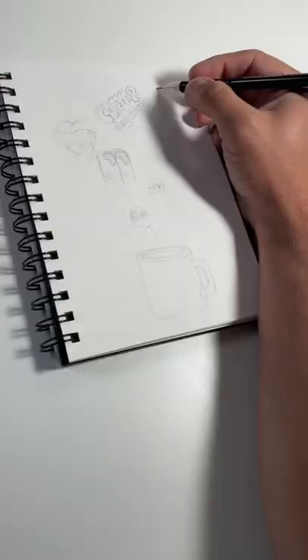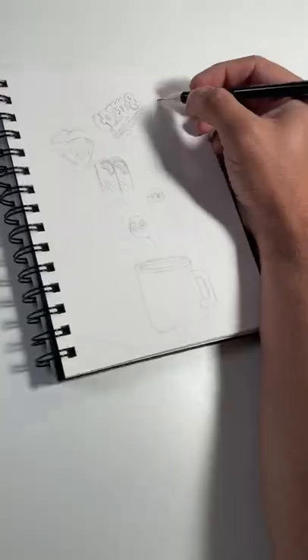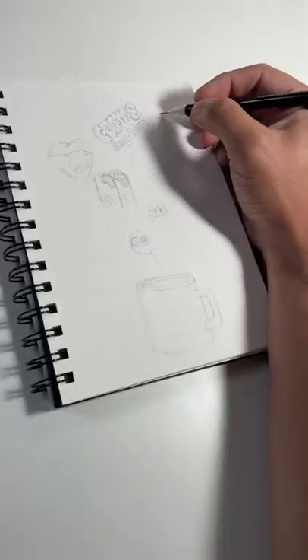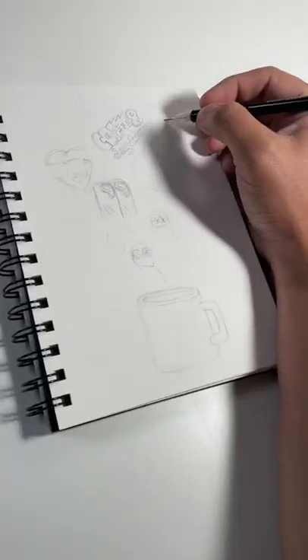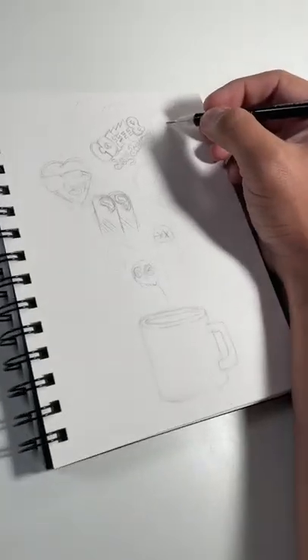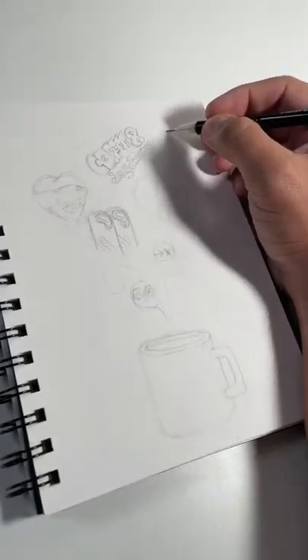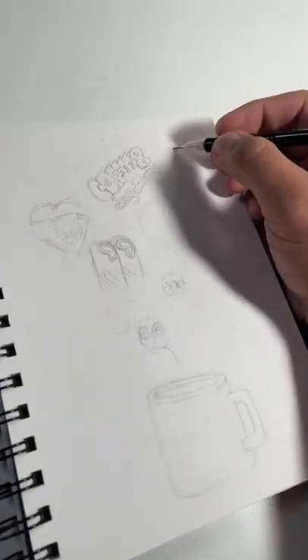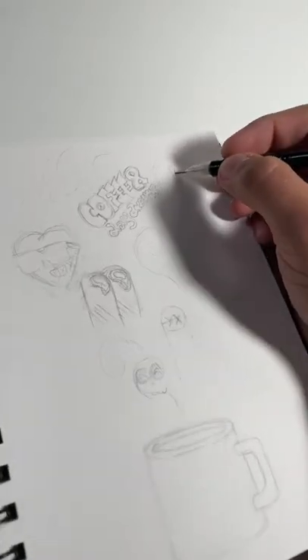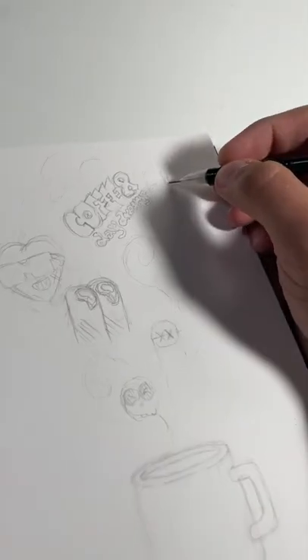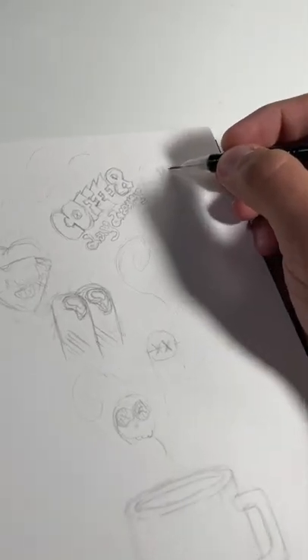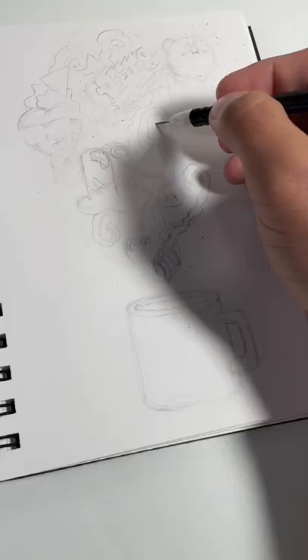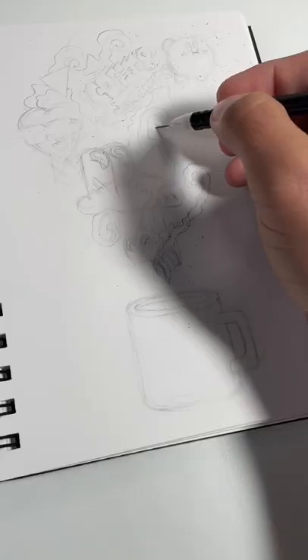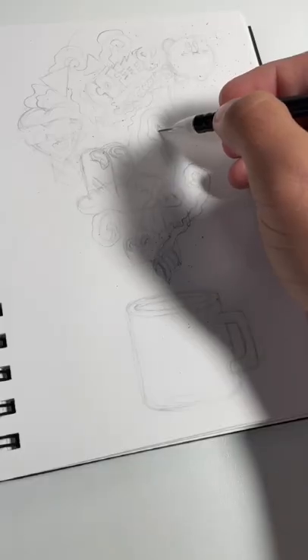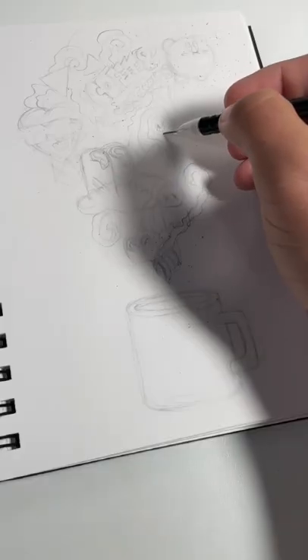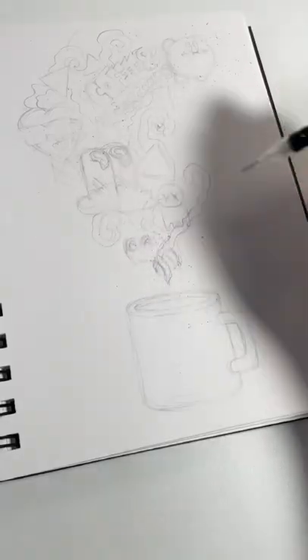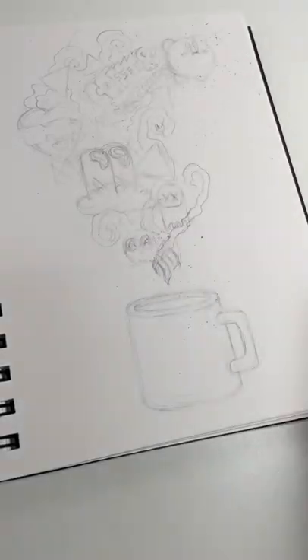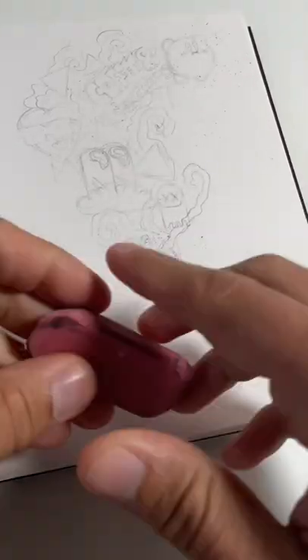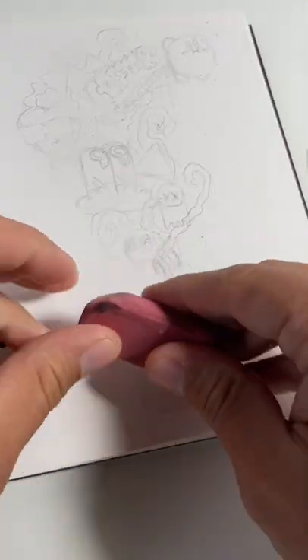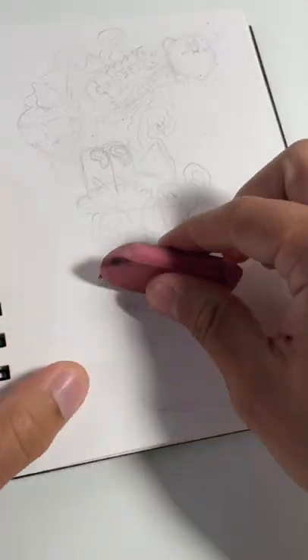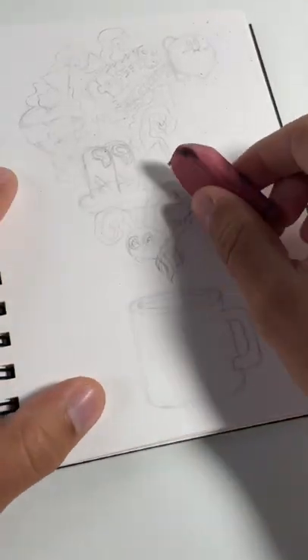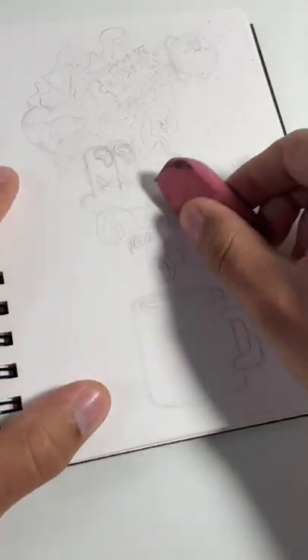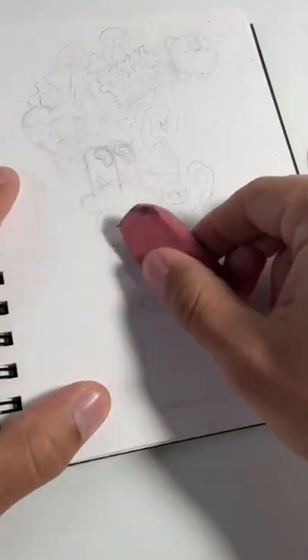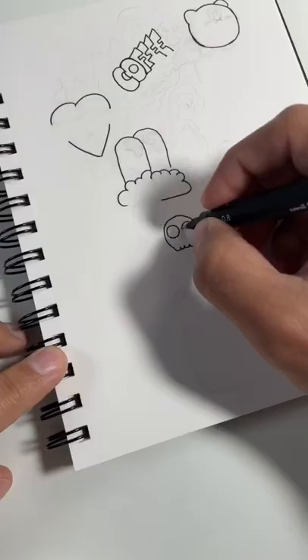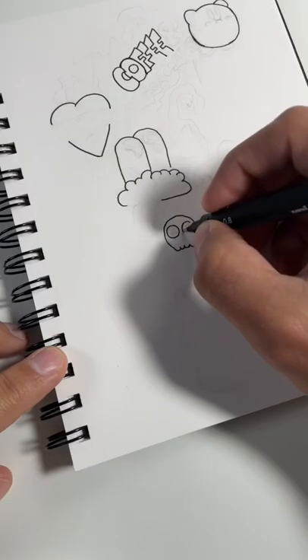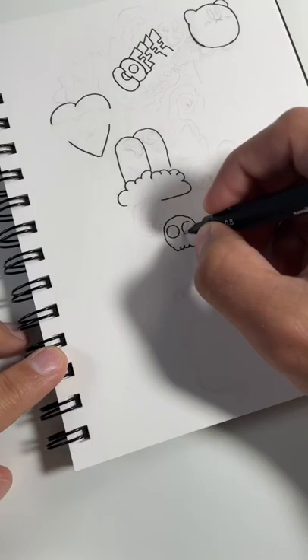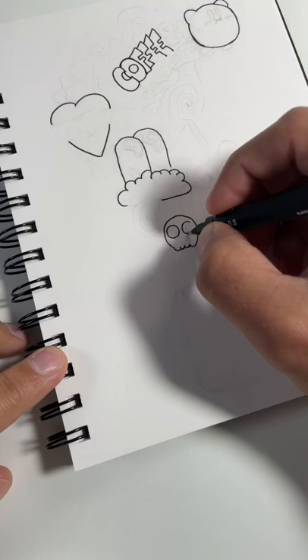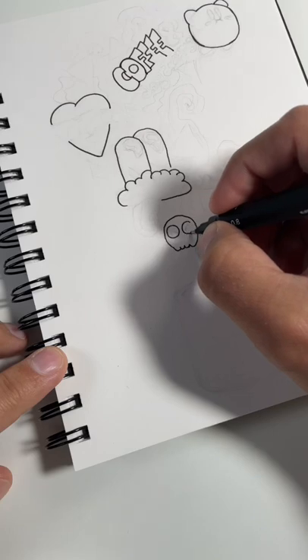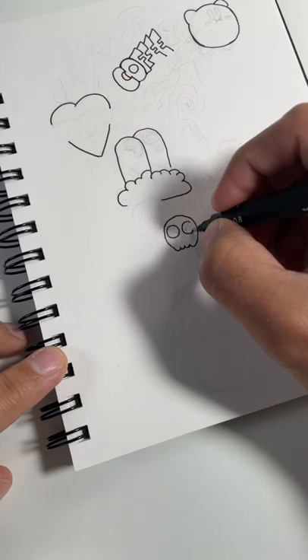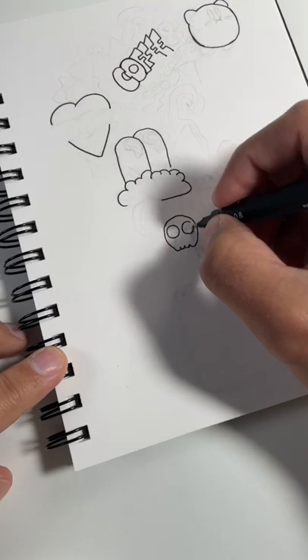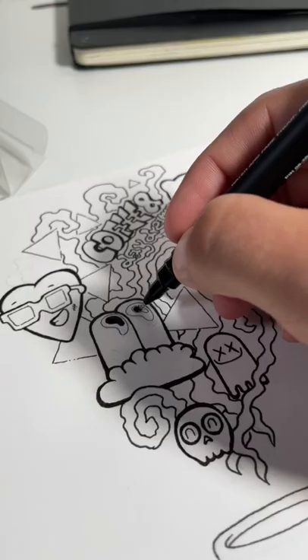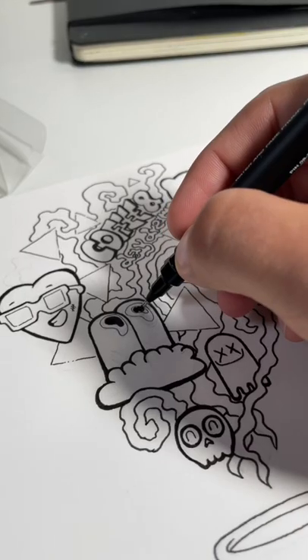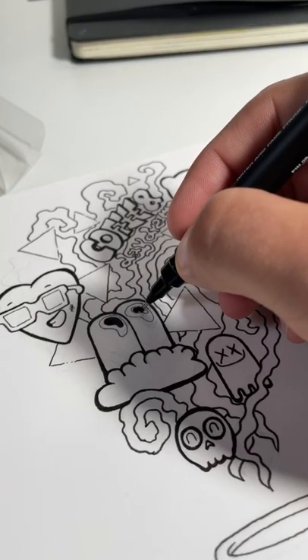Starting with the pencil sketch, I'm going to draw a doodle. After I have a design I'm happy with, I'll ink the outlines and be ready to color.